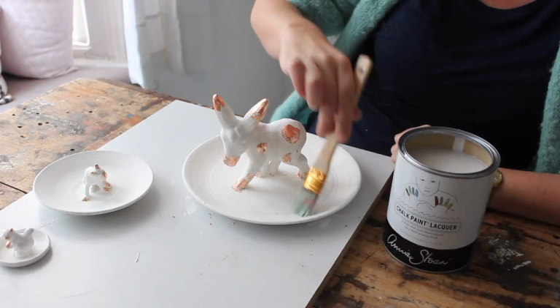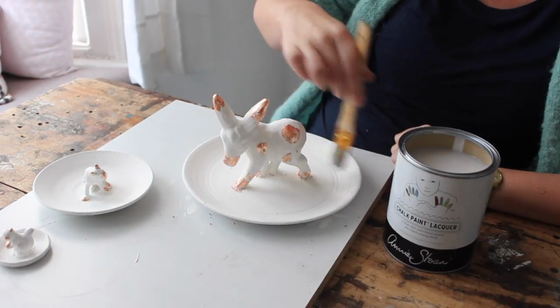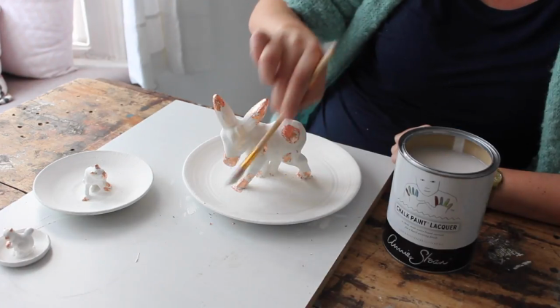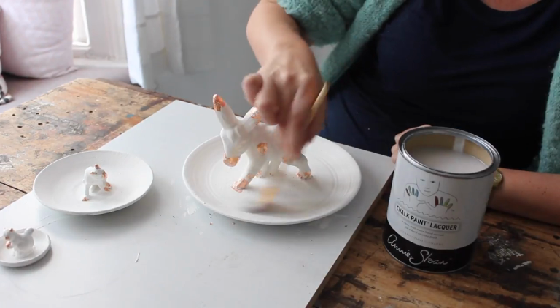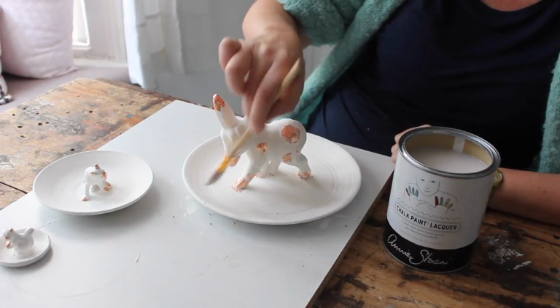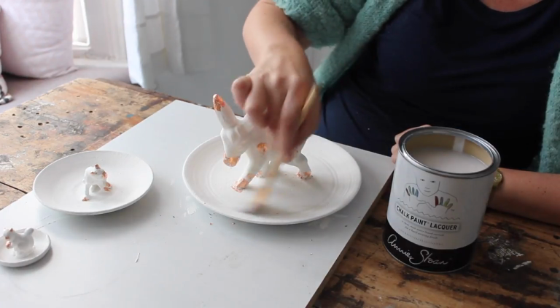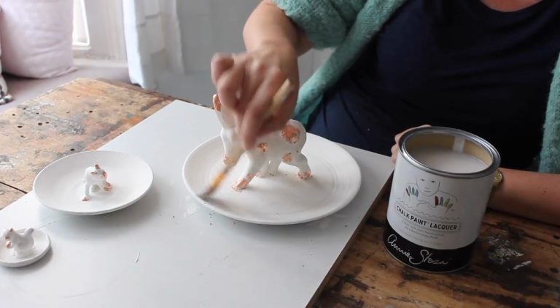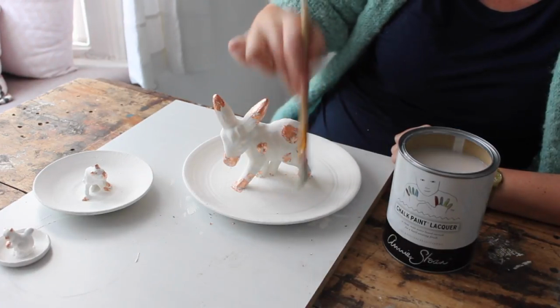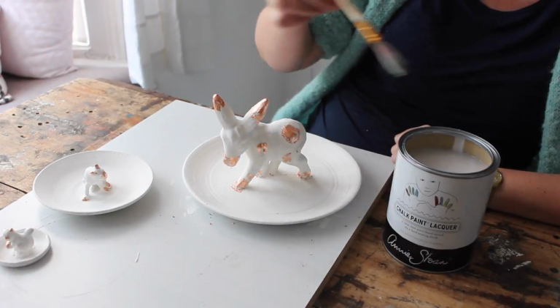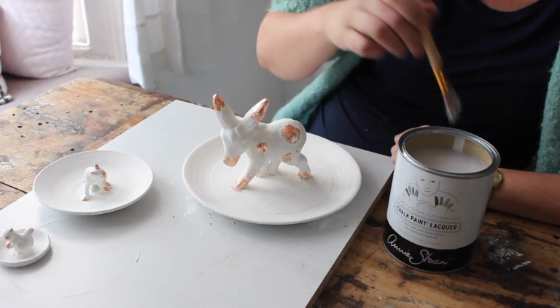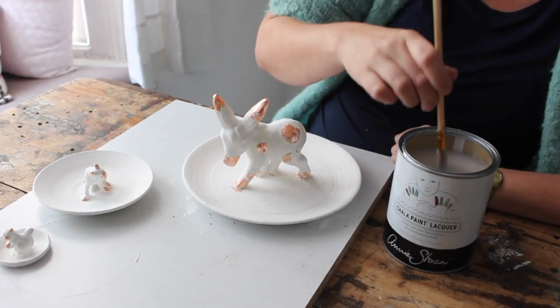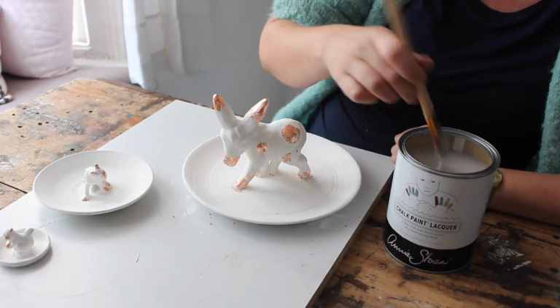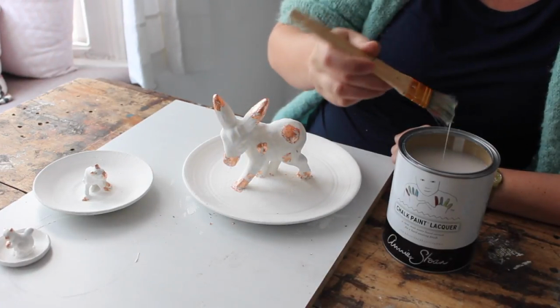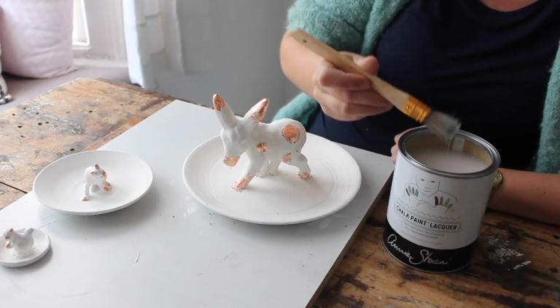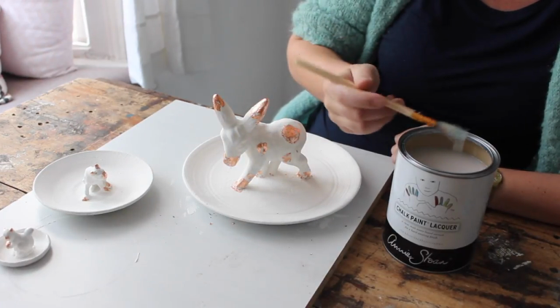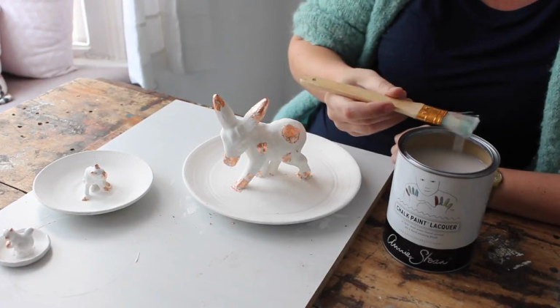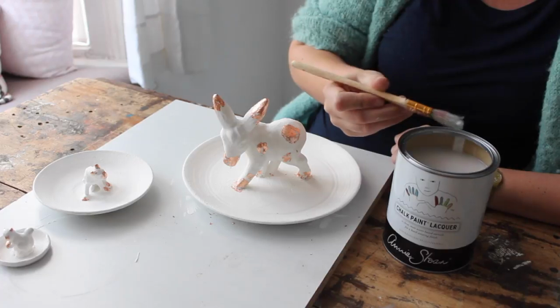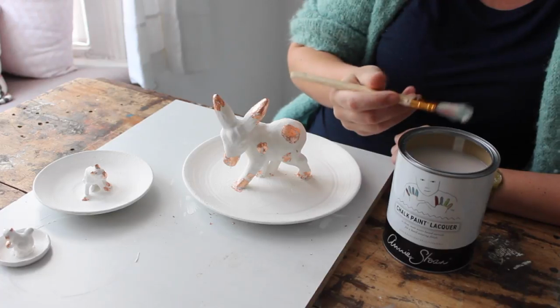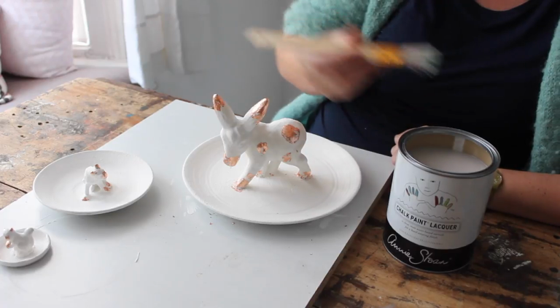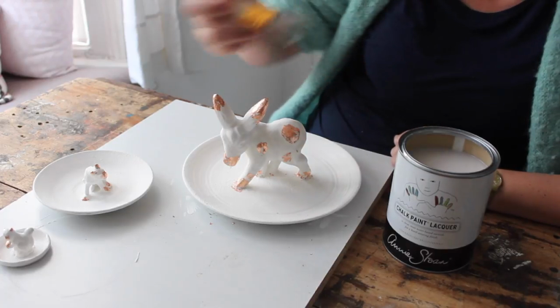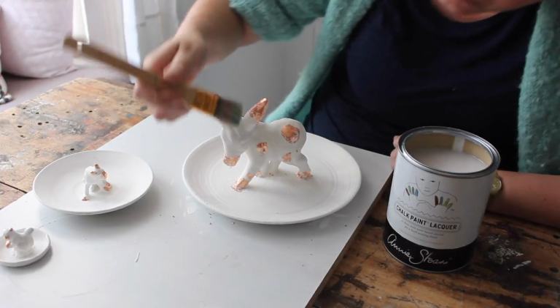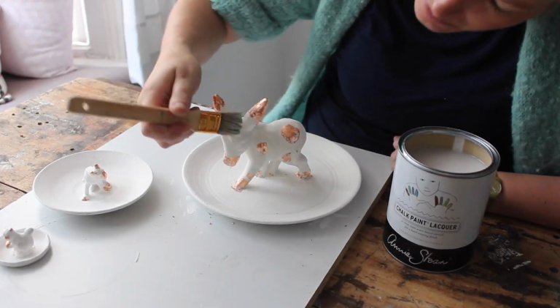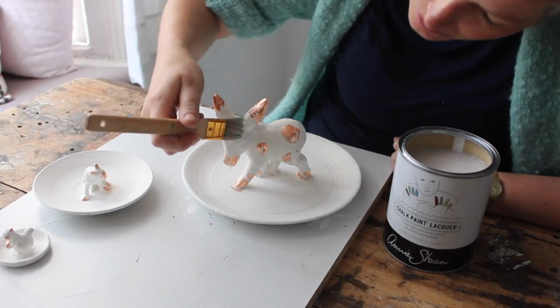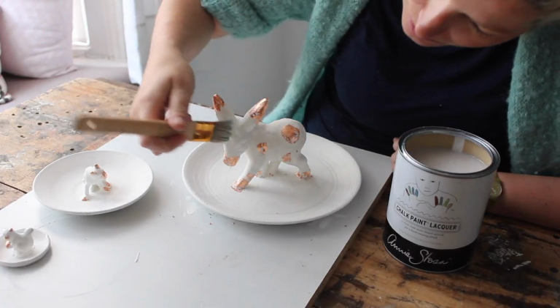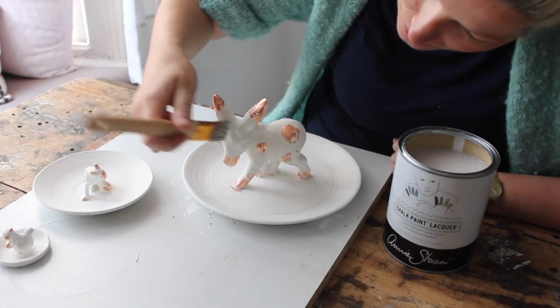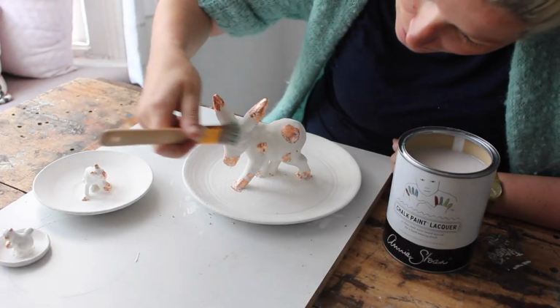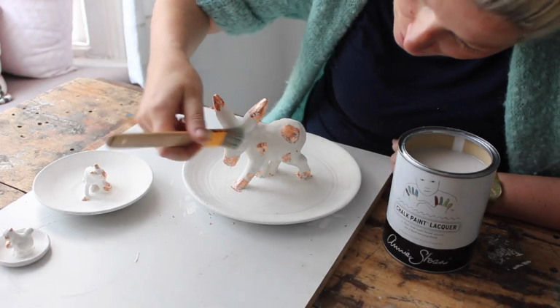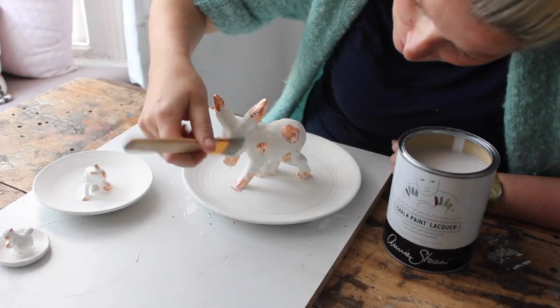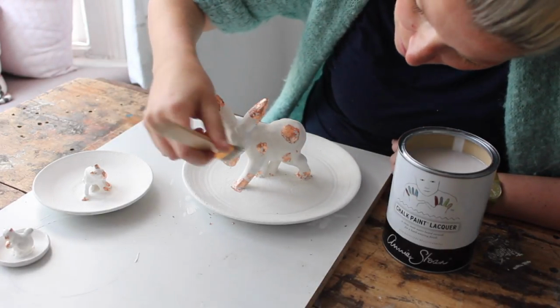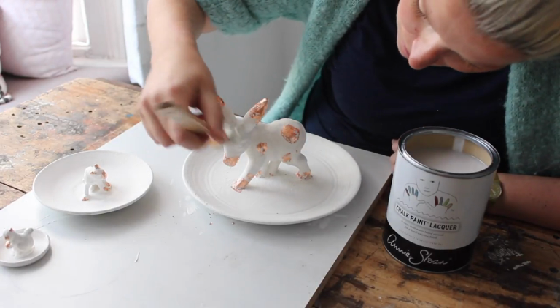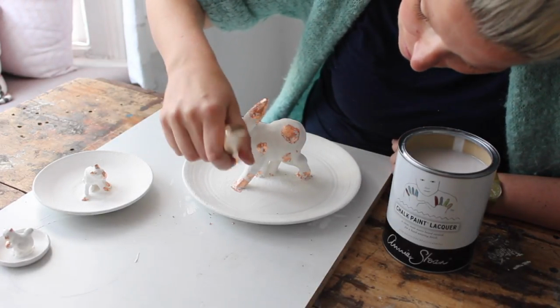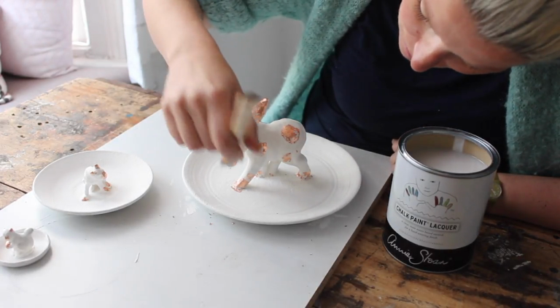And the final step is applying clear lacquer all over the figurine and the plate. Once this is dry, your plate is ready to be used.